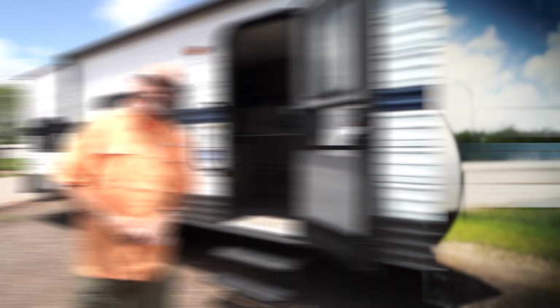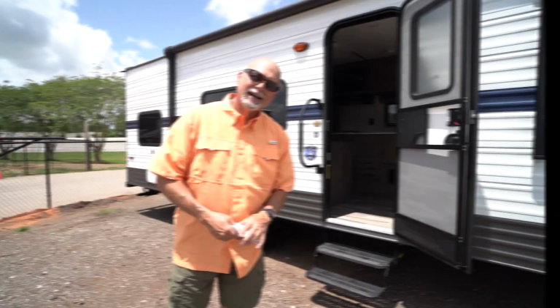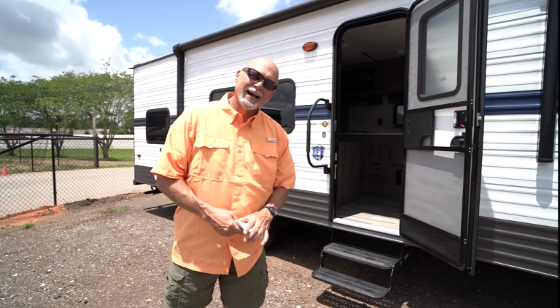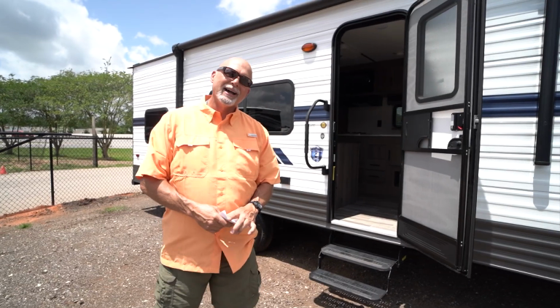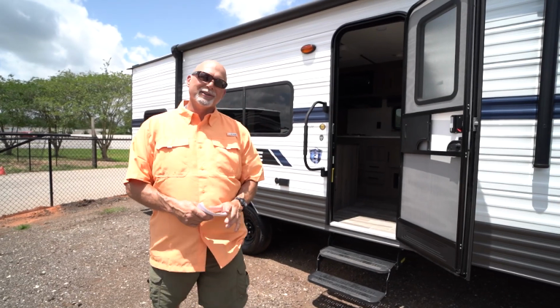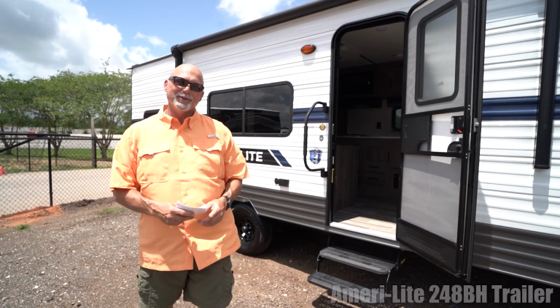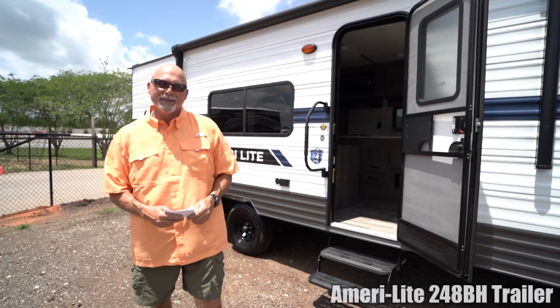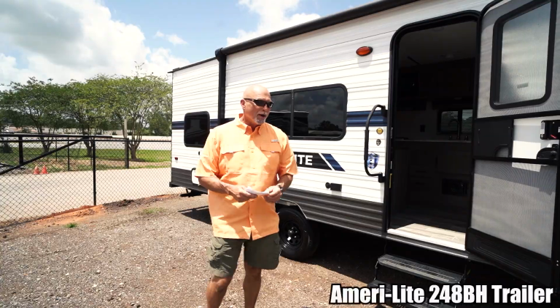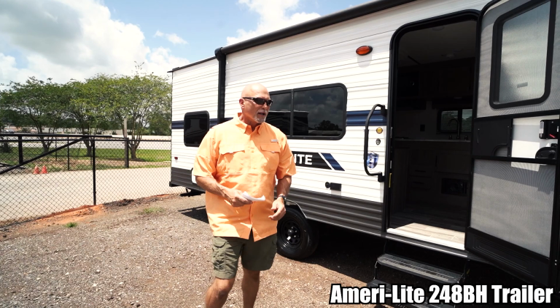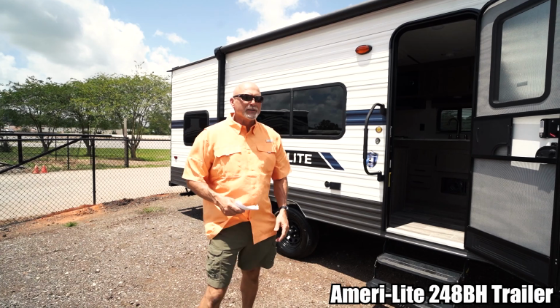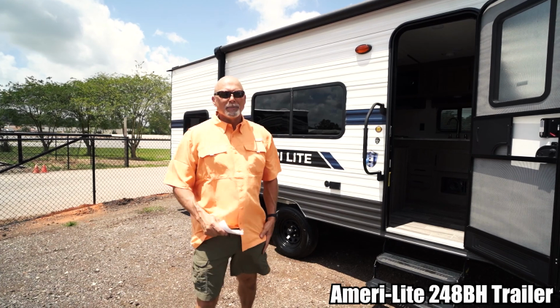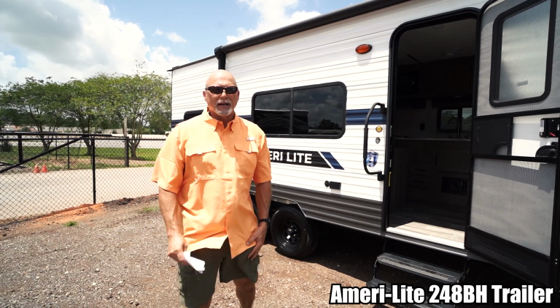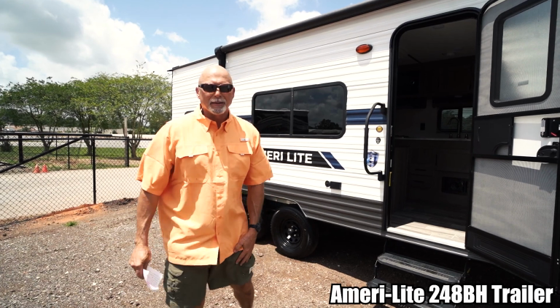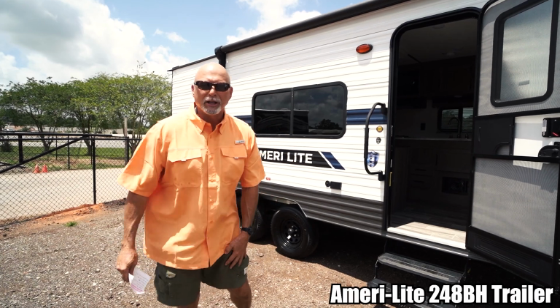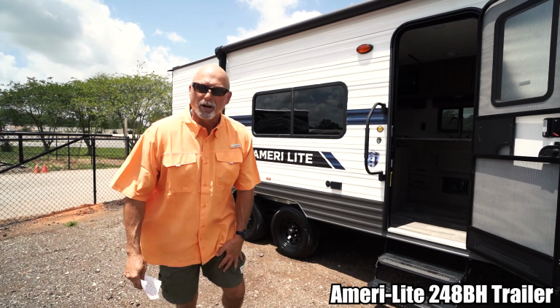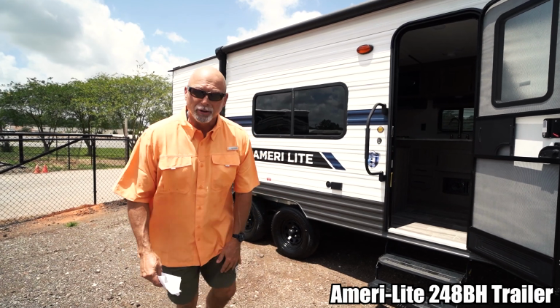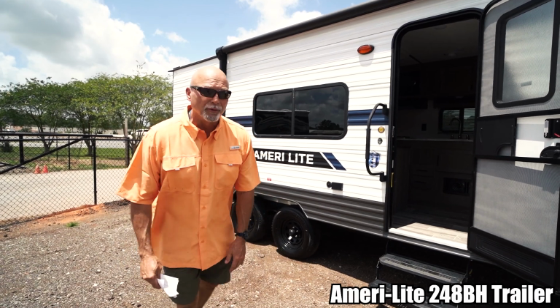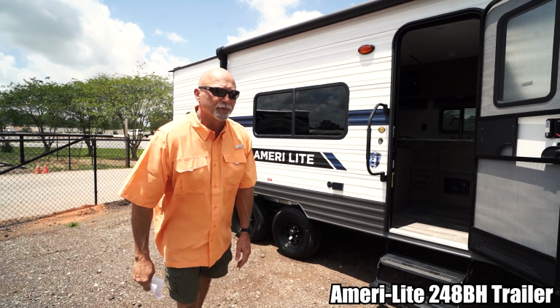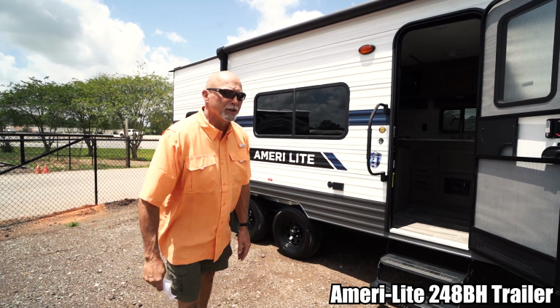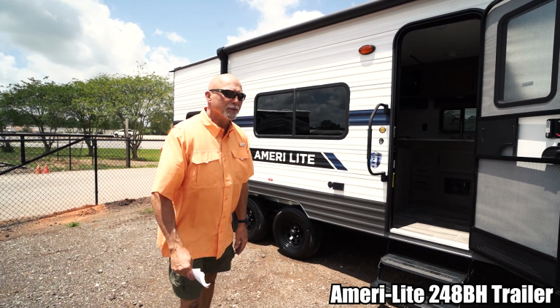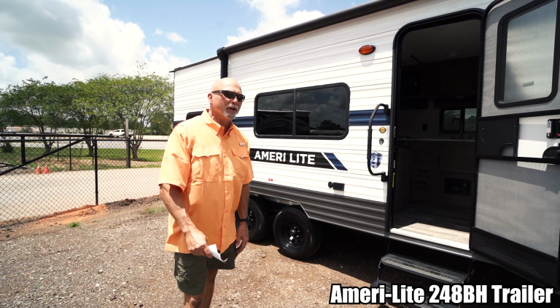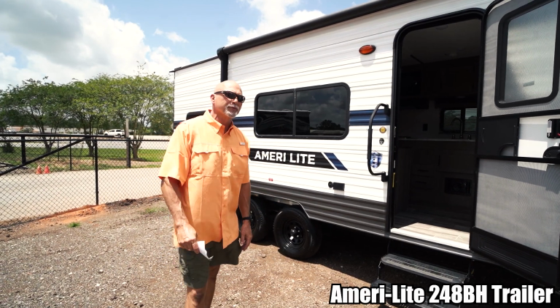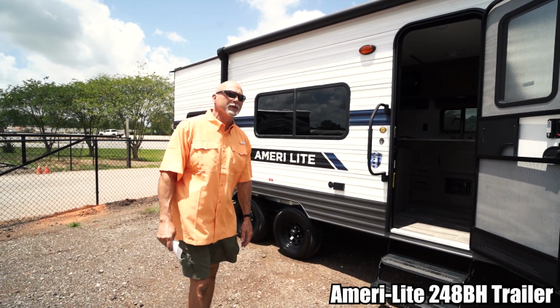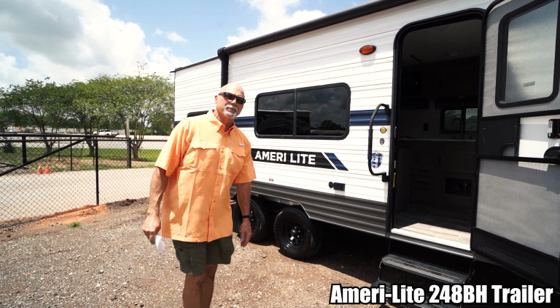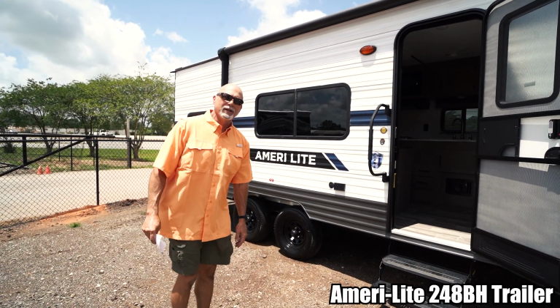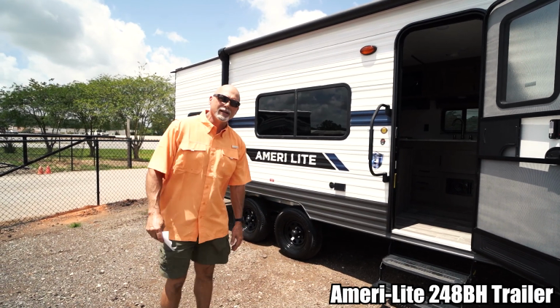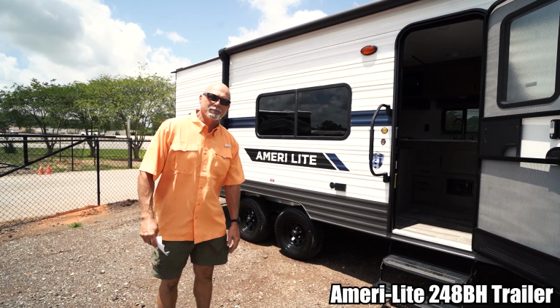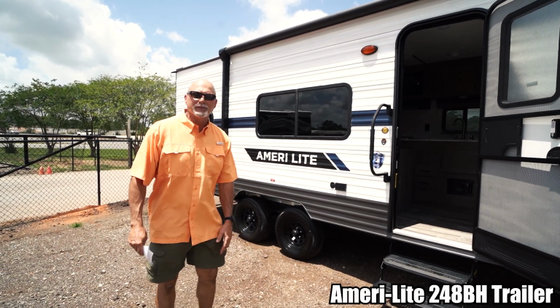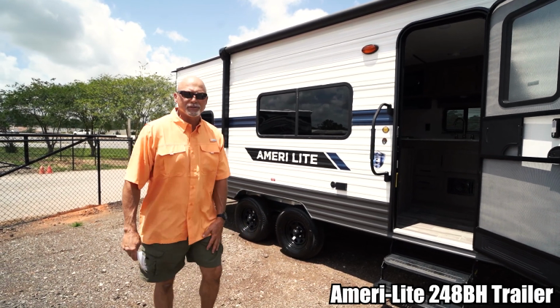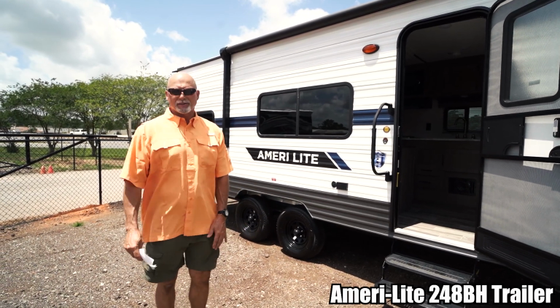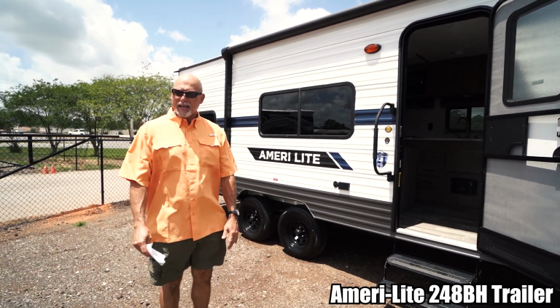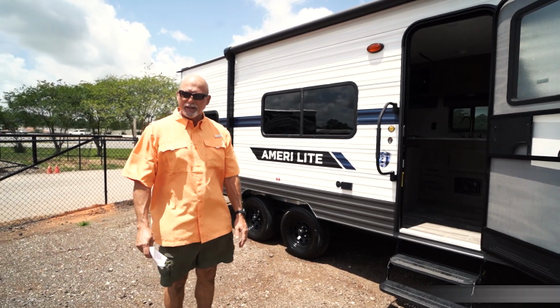Hi, how you doing? MirrorLite is made by a company called Gulfstream. Gulfstream's been in business since 83.